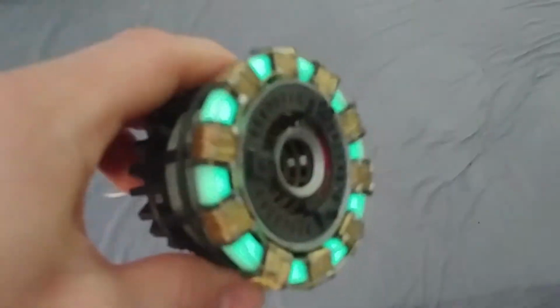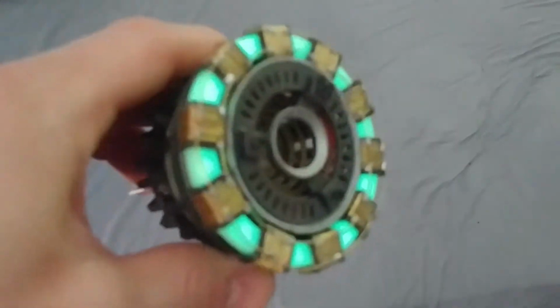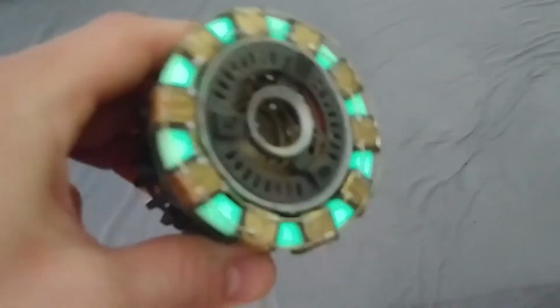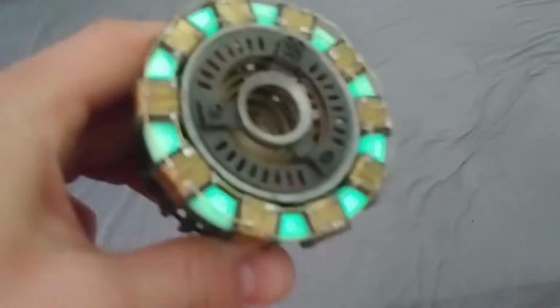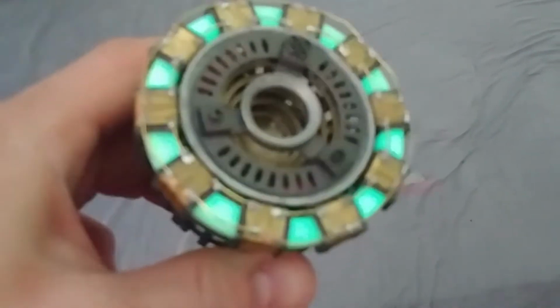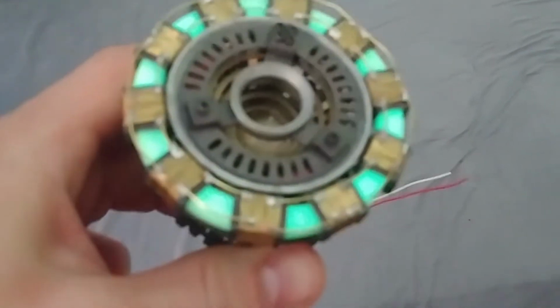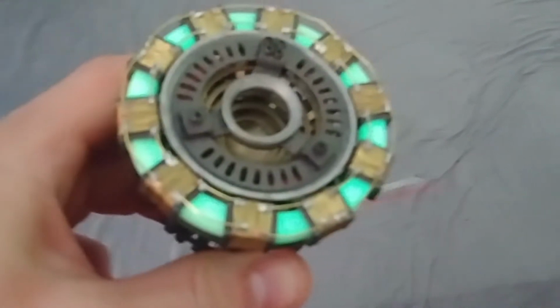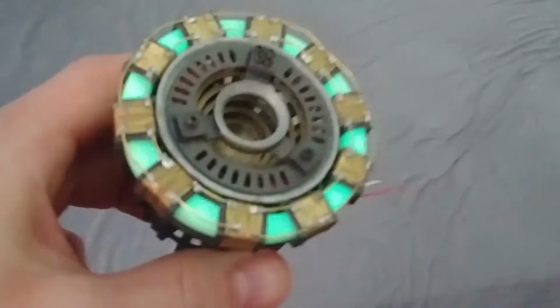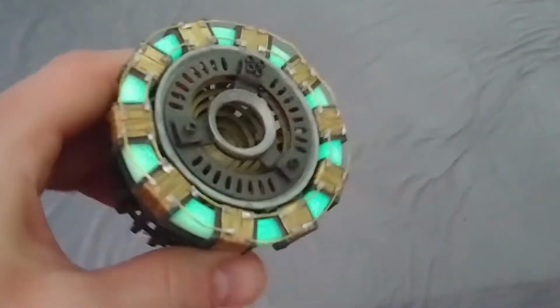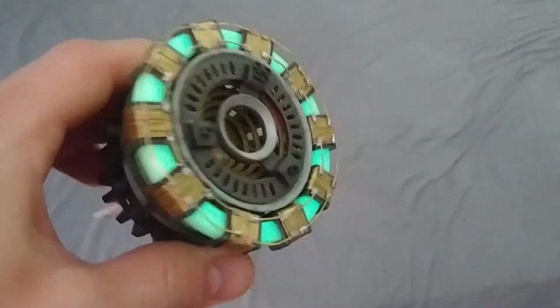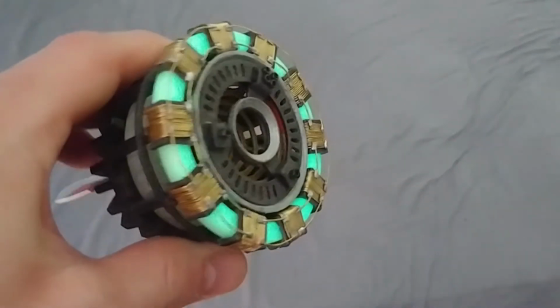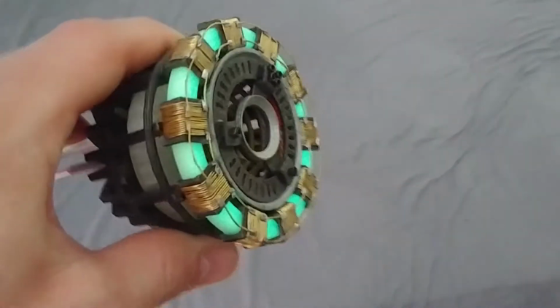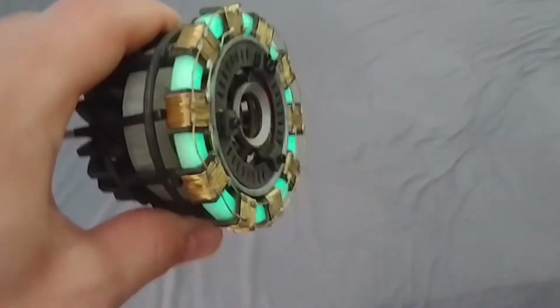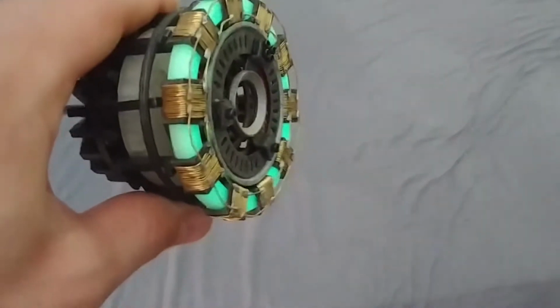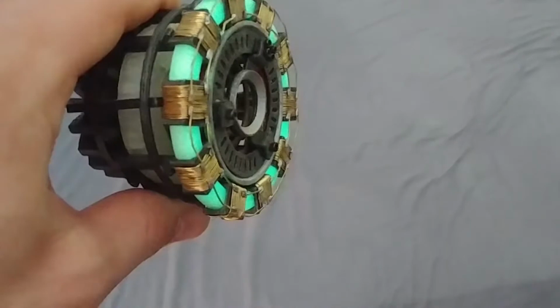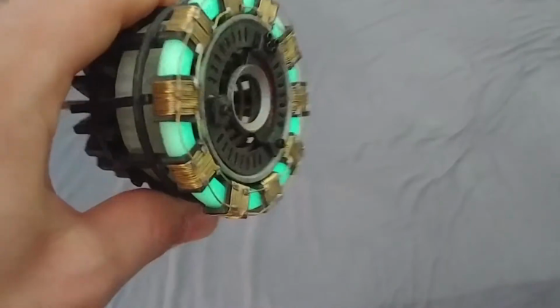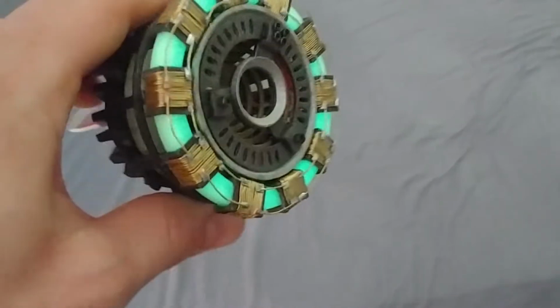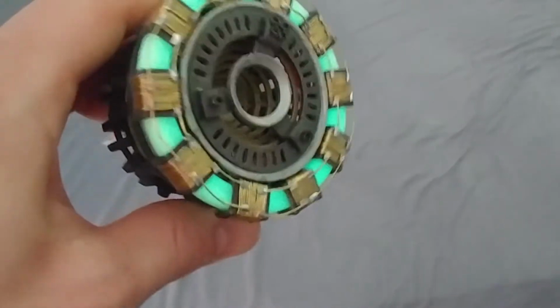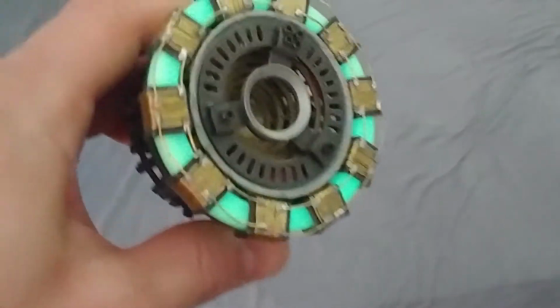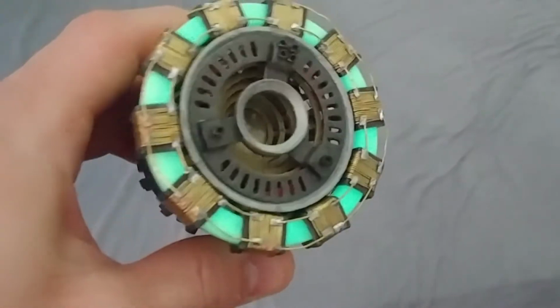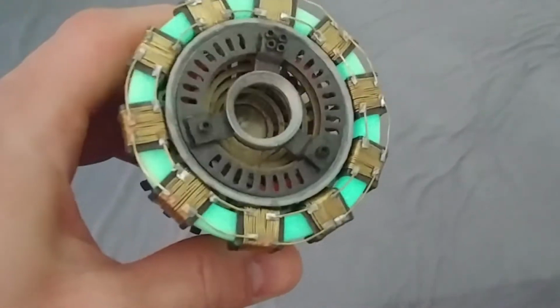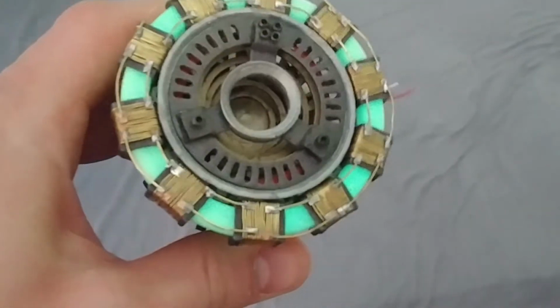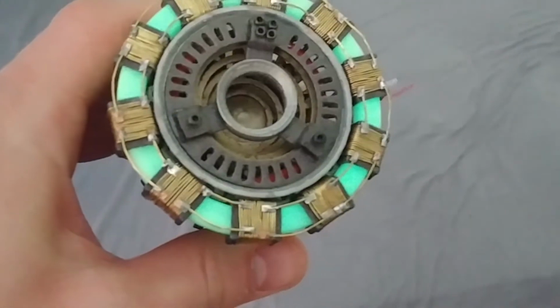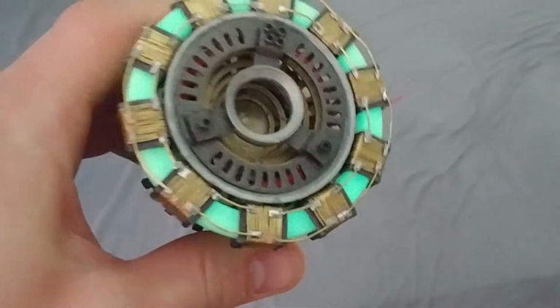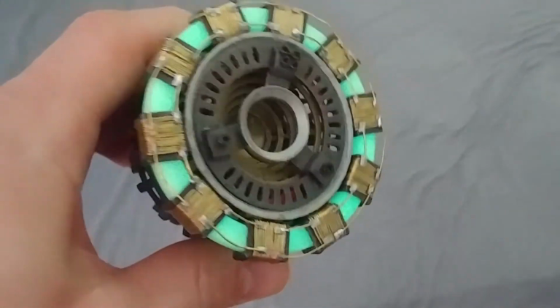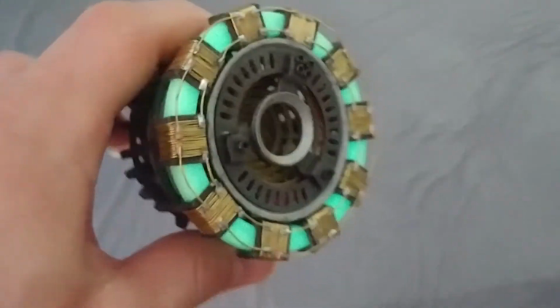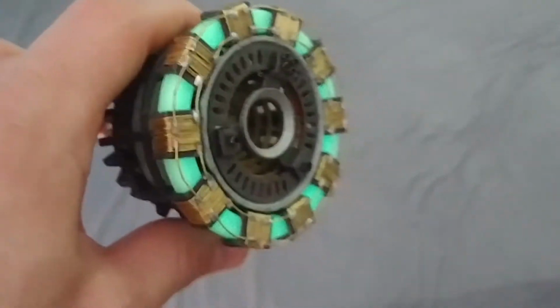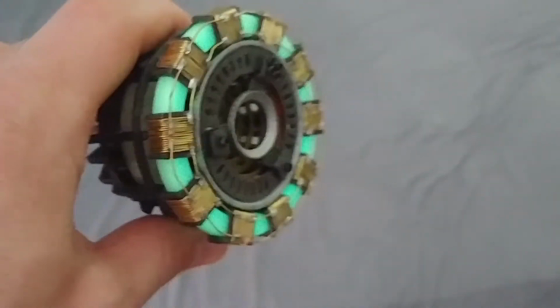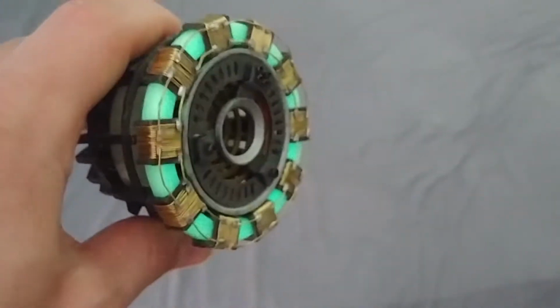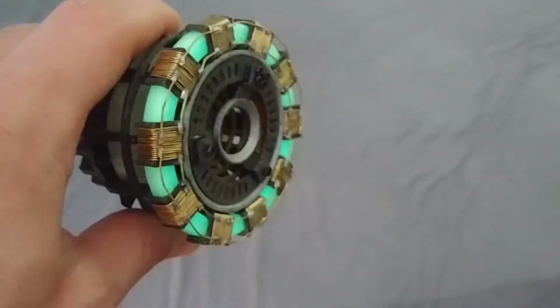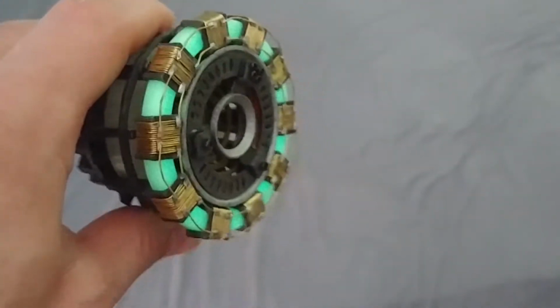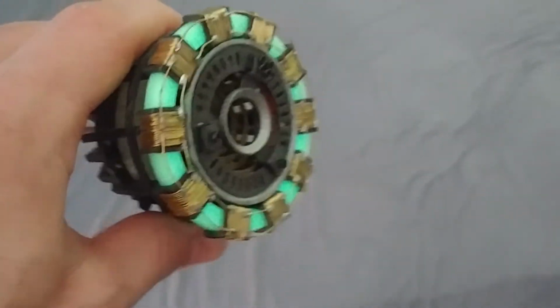The outside ring is made from glow-in-the-dark filament, so that way when the inside lights up, the outside can glow also.